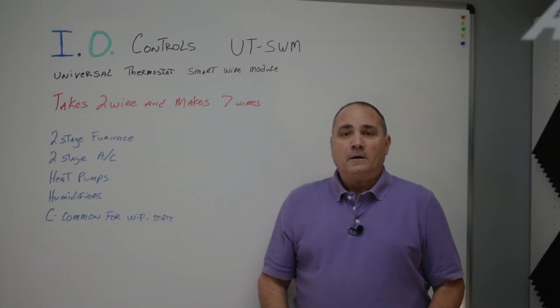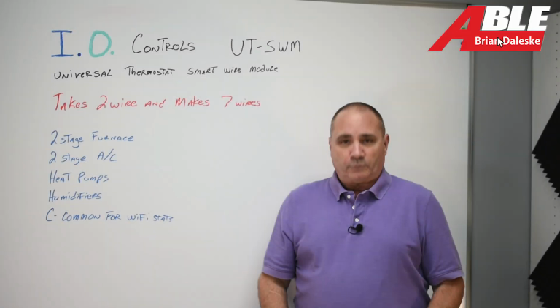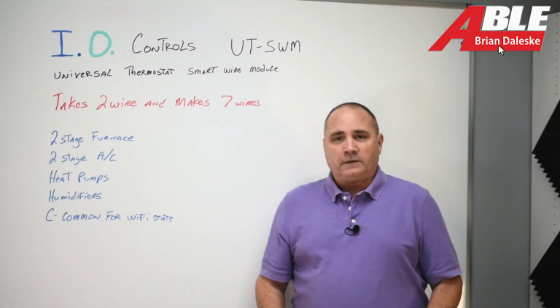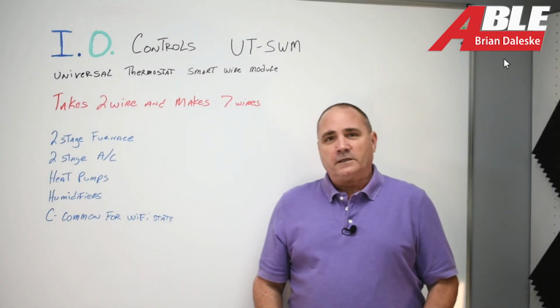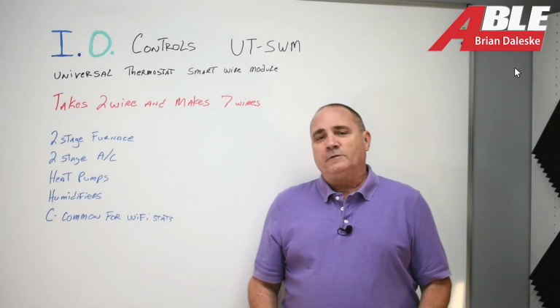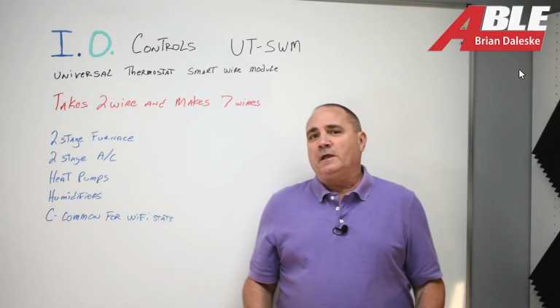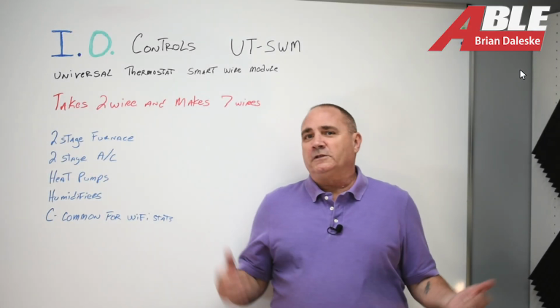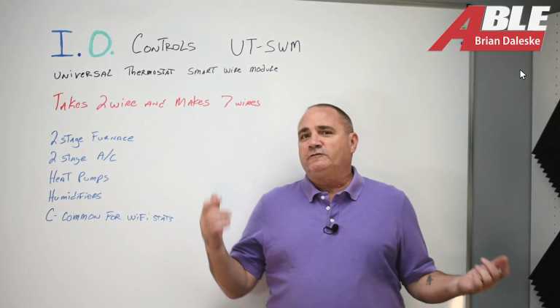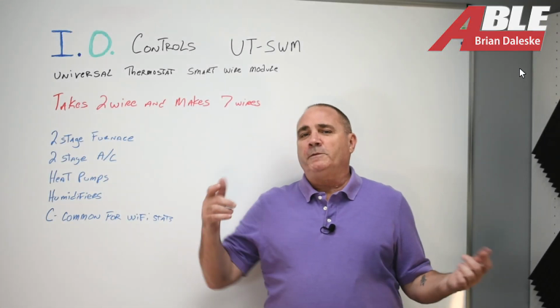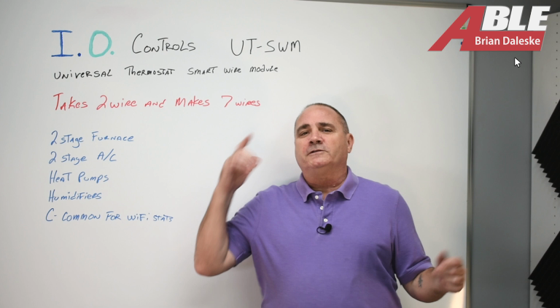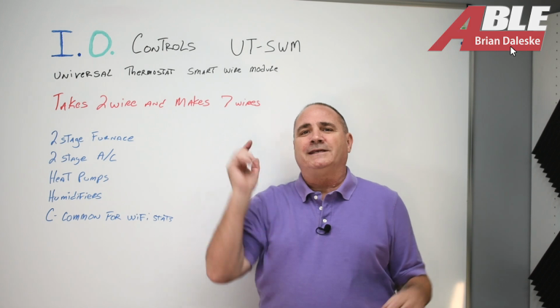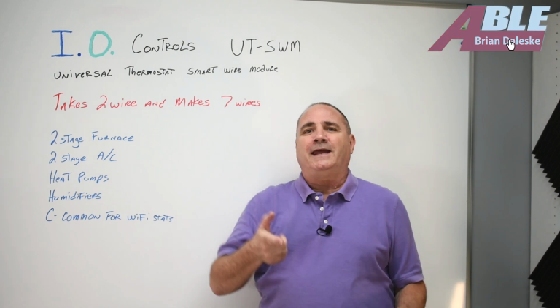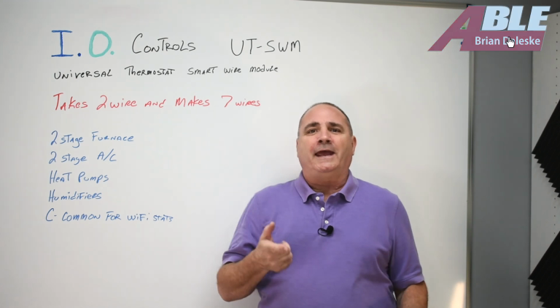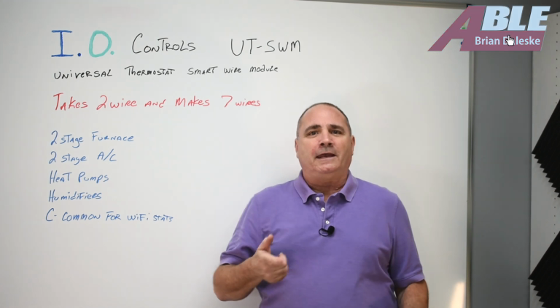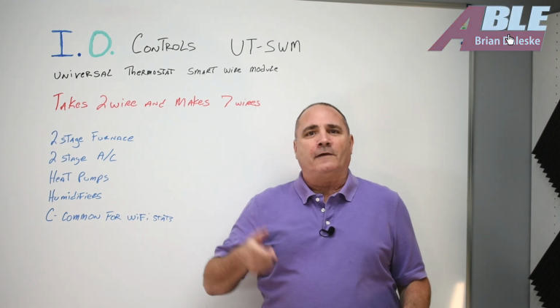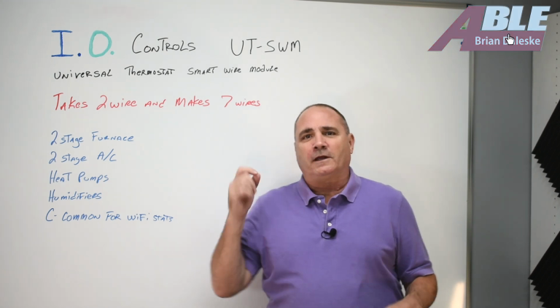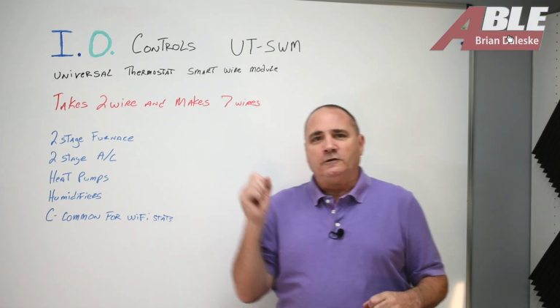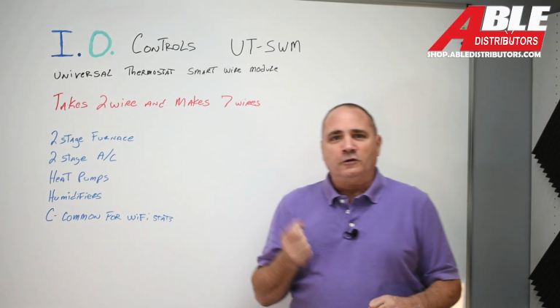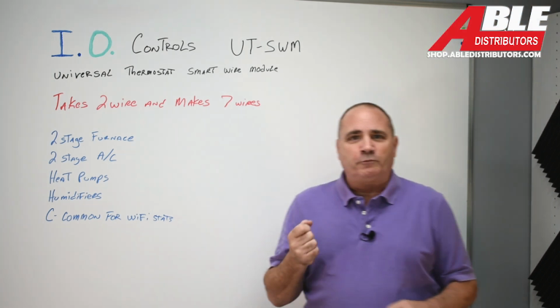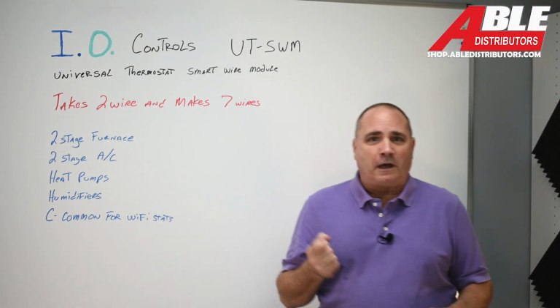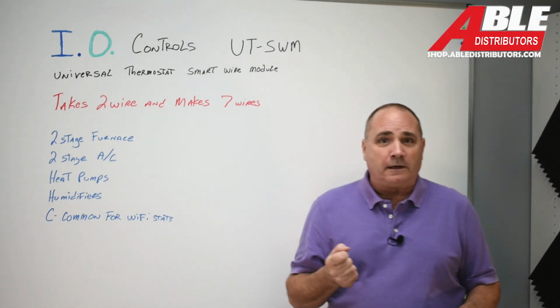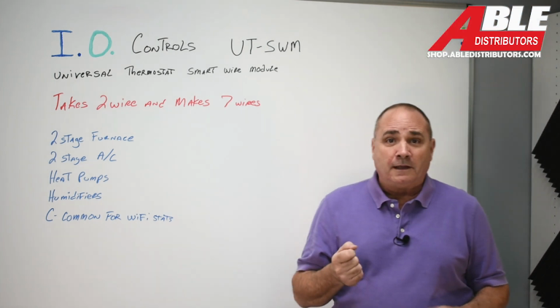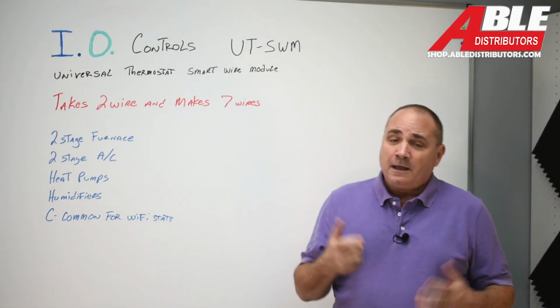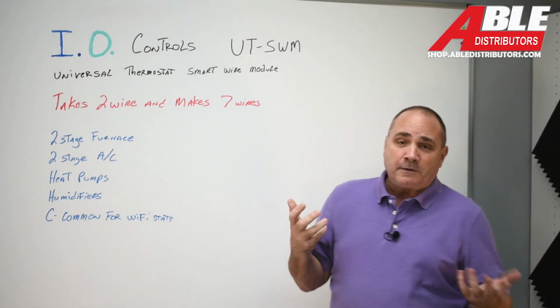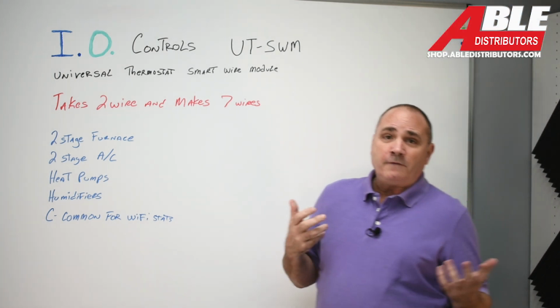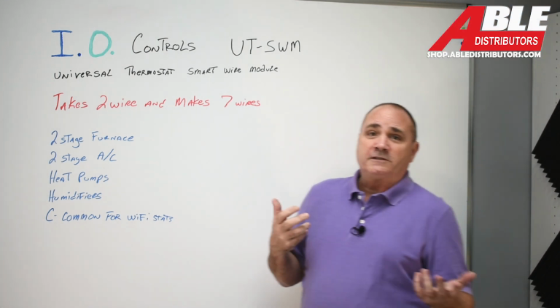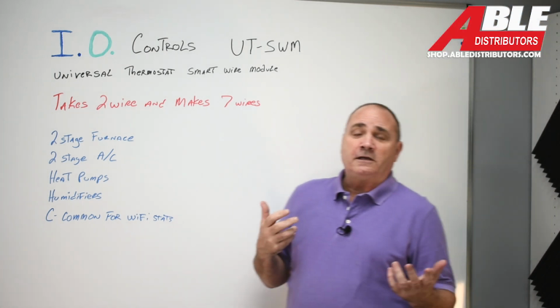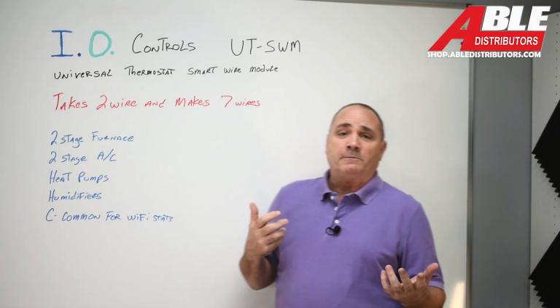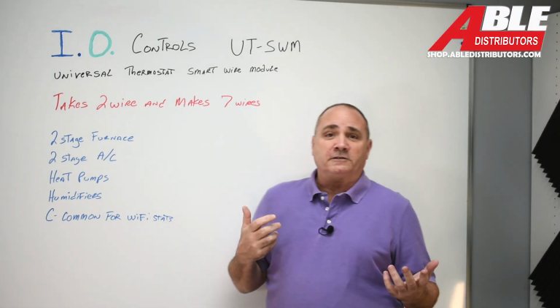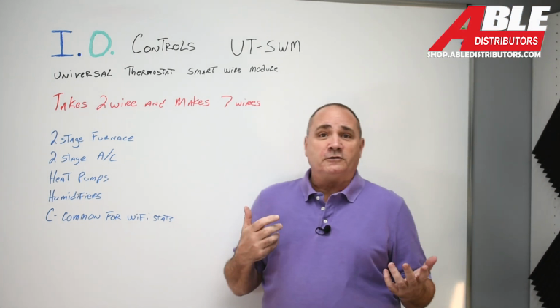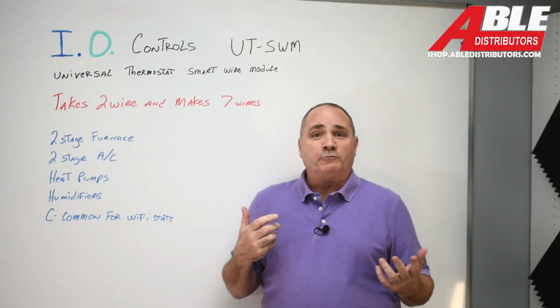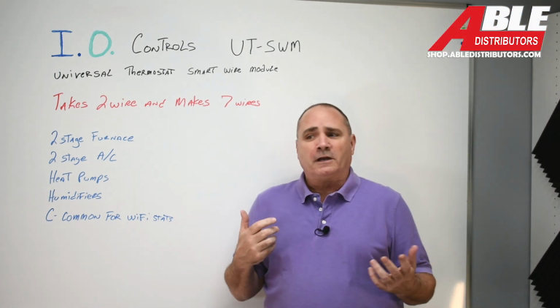Brian Dolesky with Able Distributors. Today I've got a new product and I'm kind of excited about it.